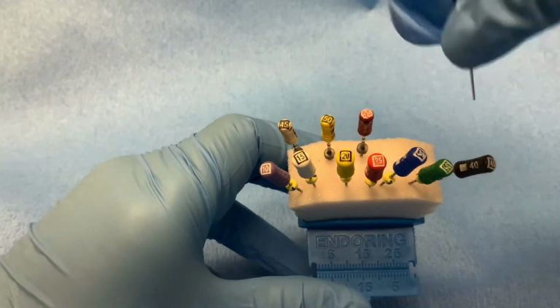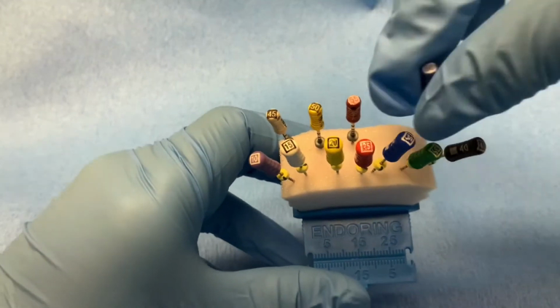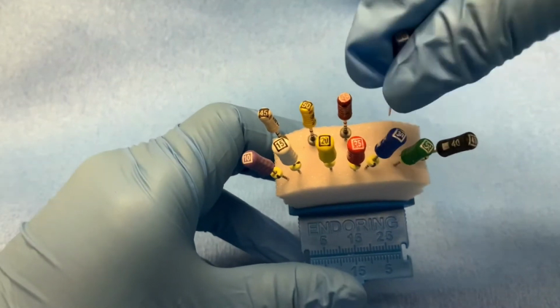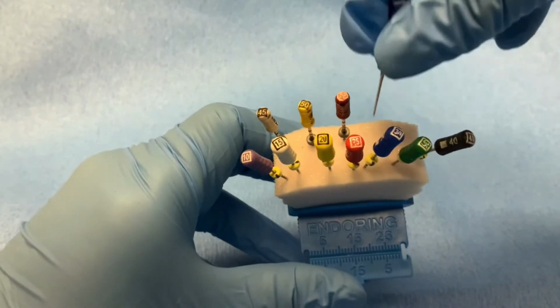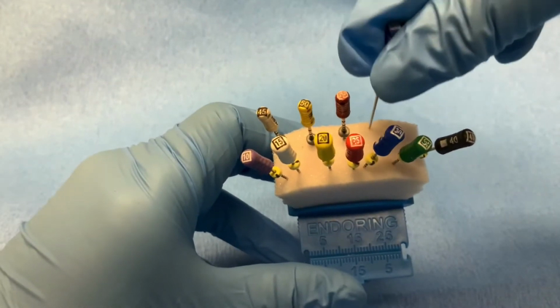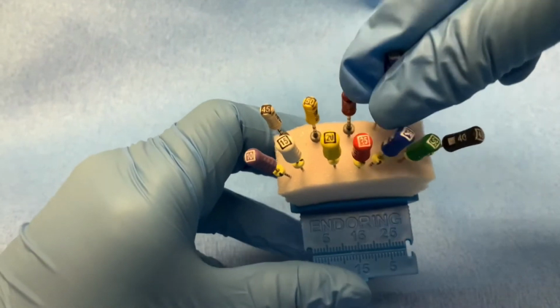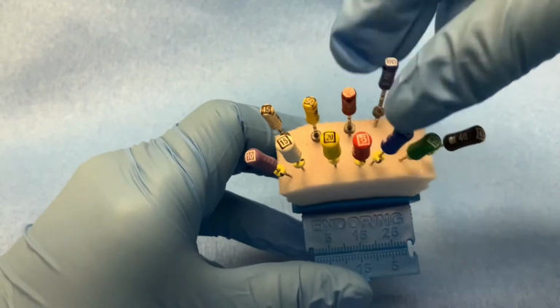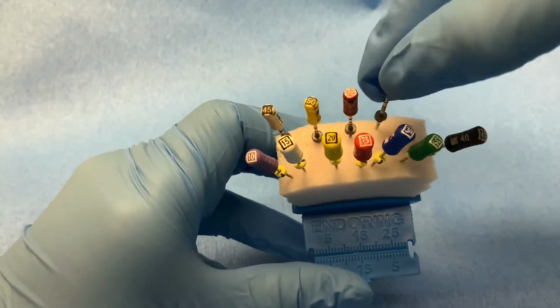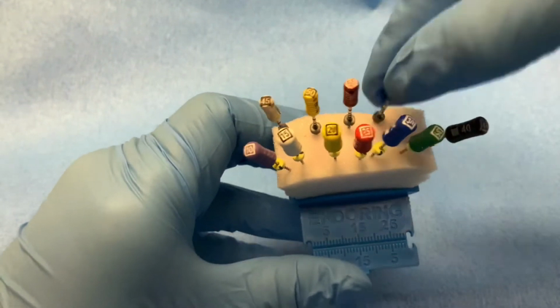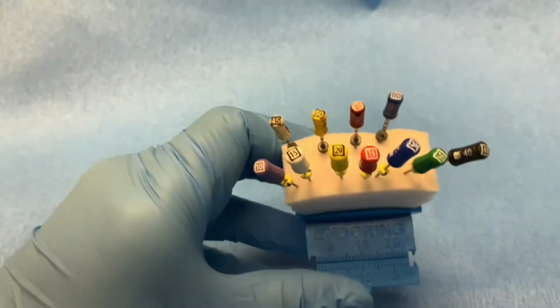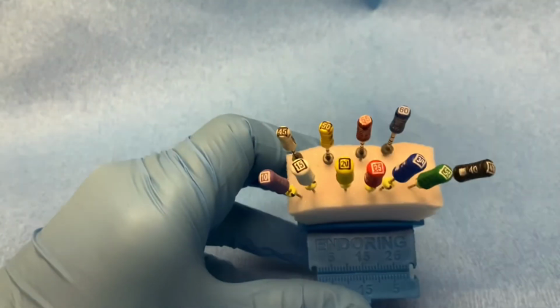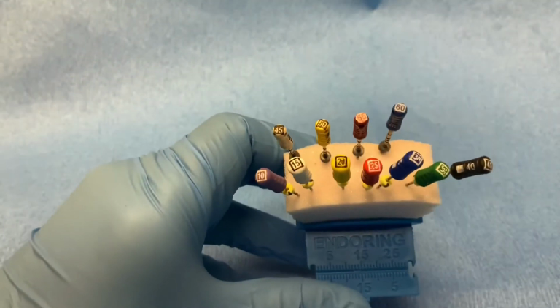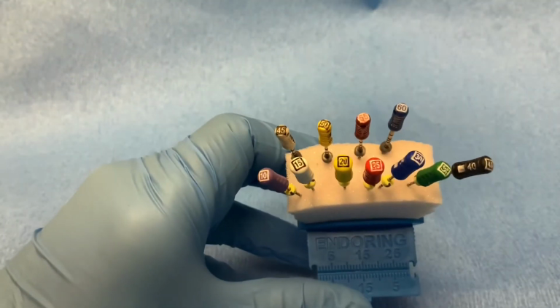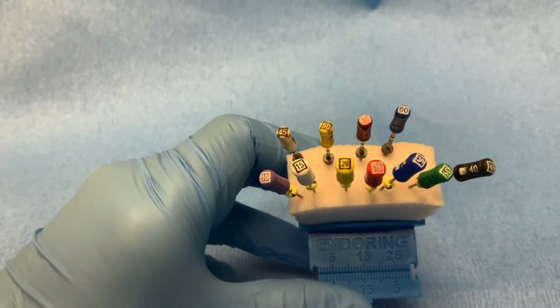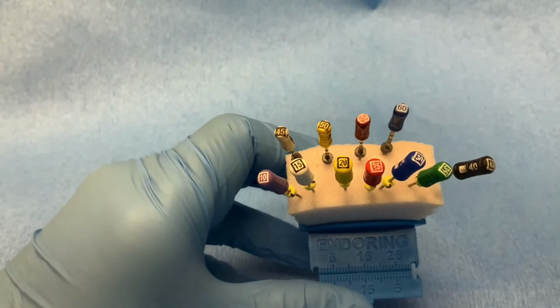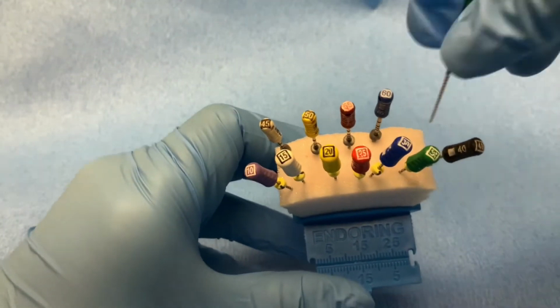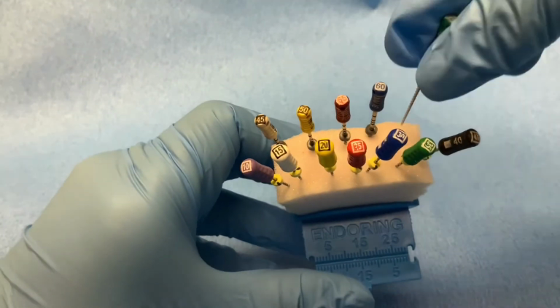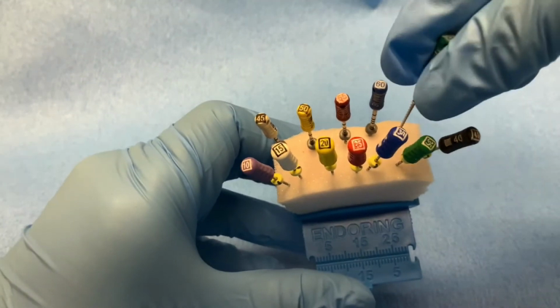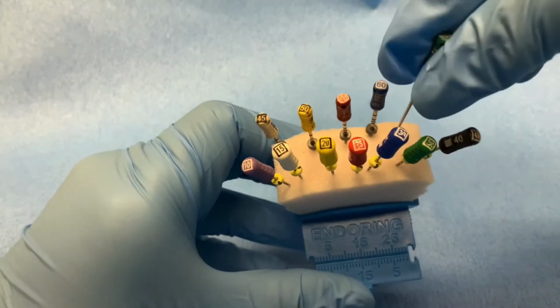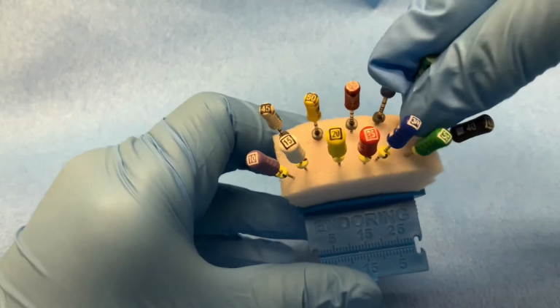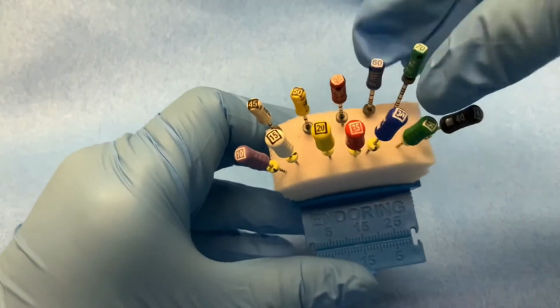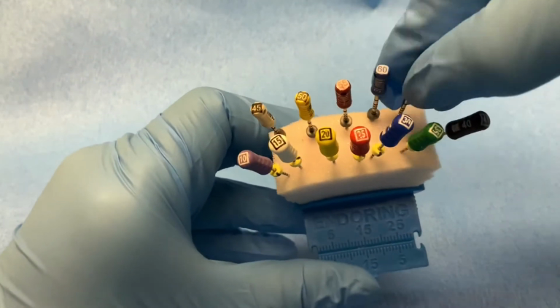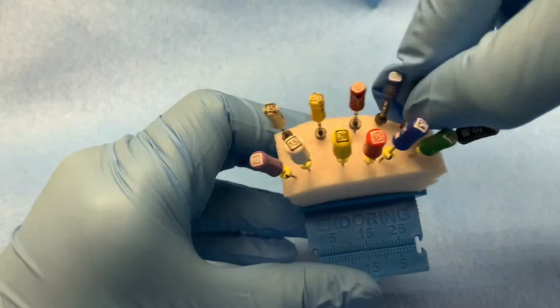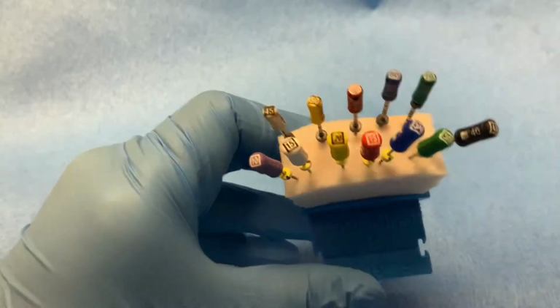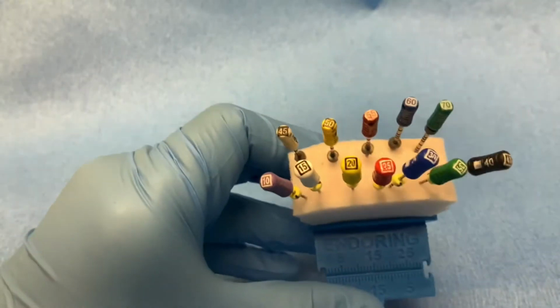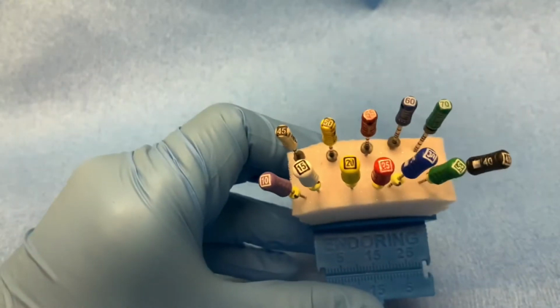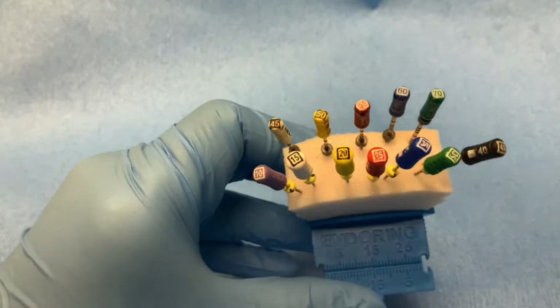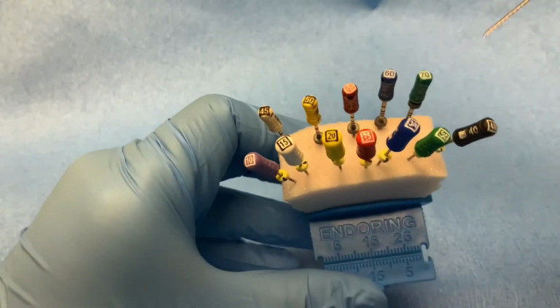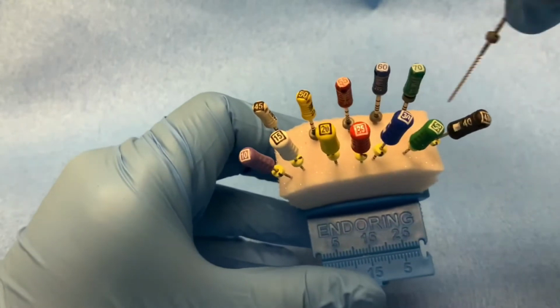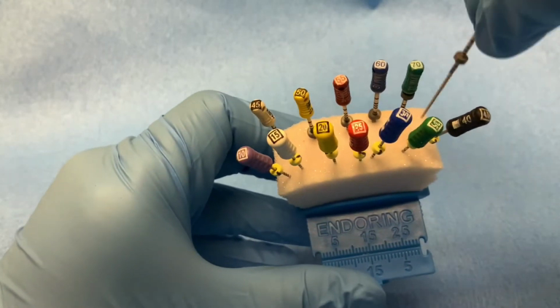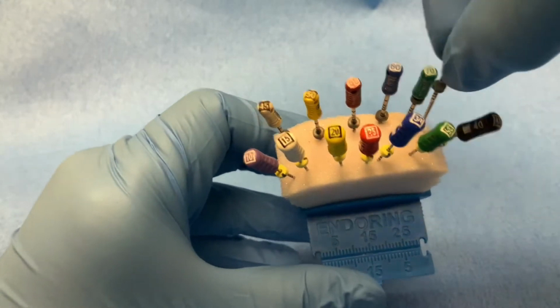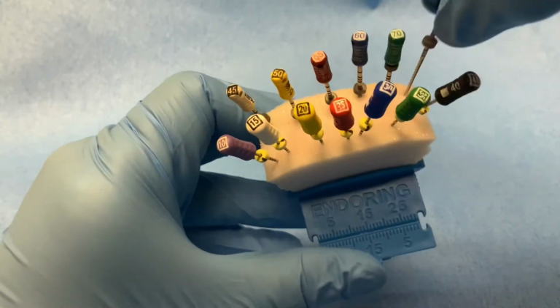As you can see, each file has a designated color and number indicated on the head of each file.